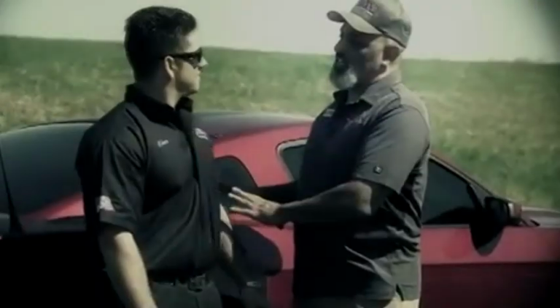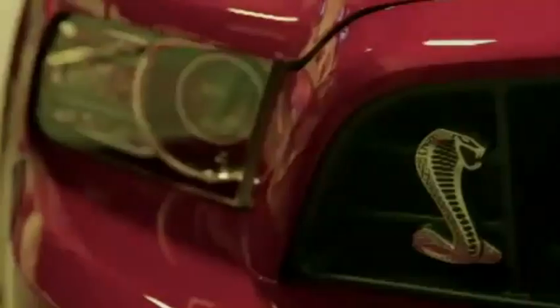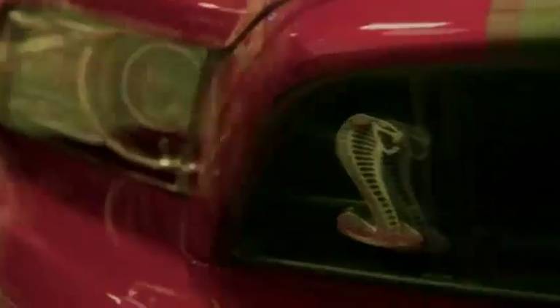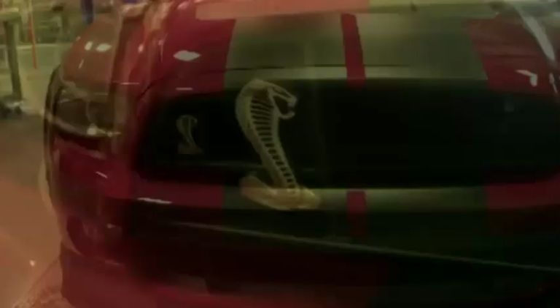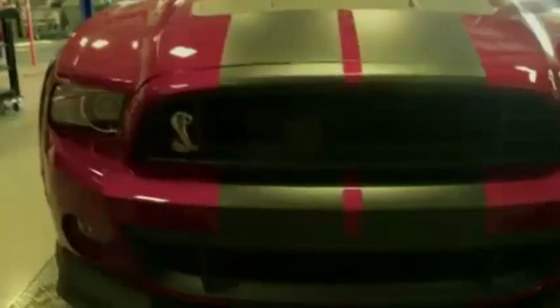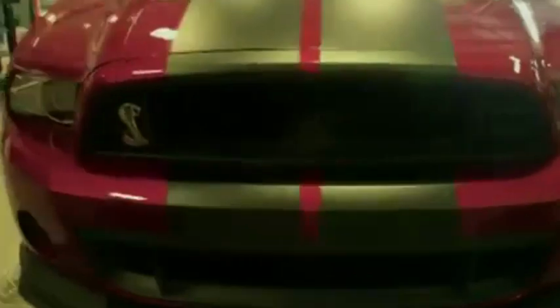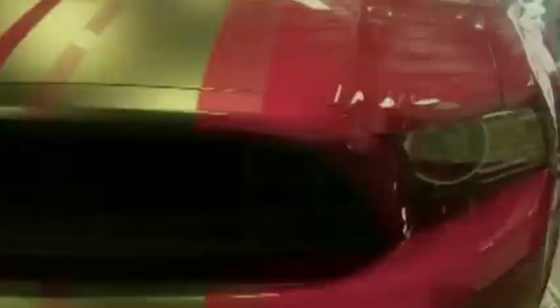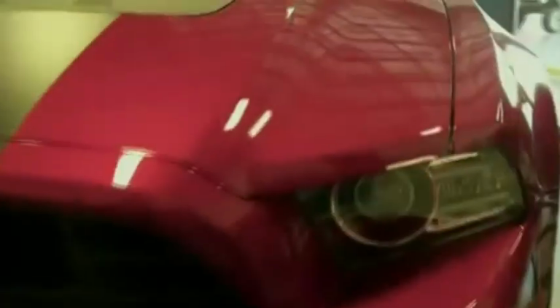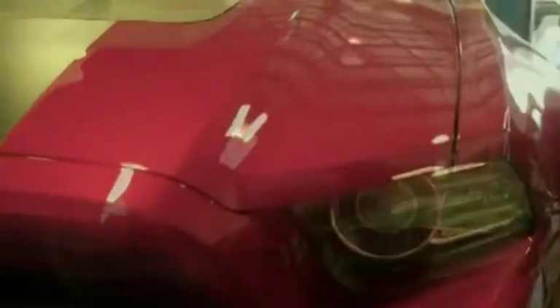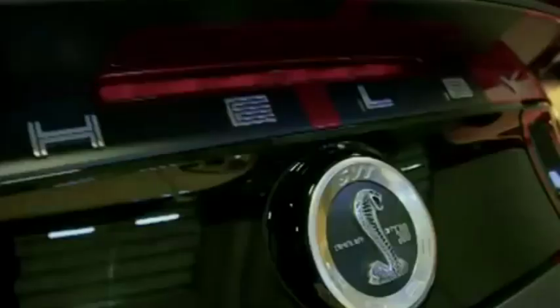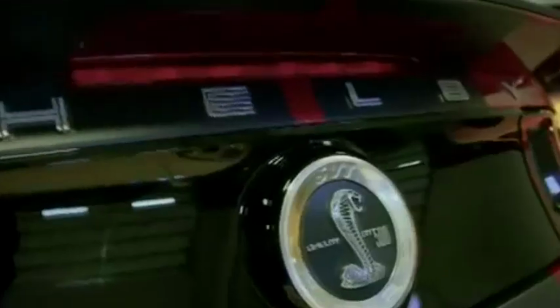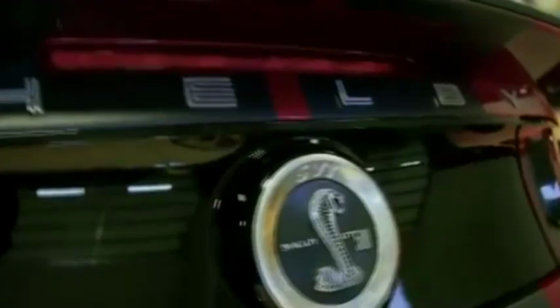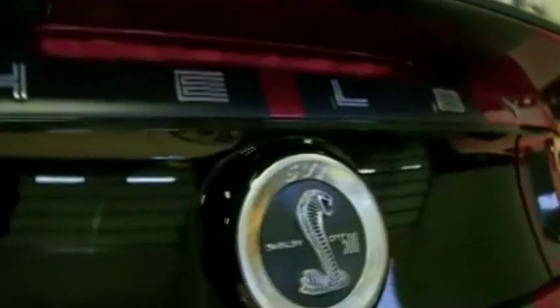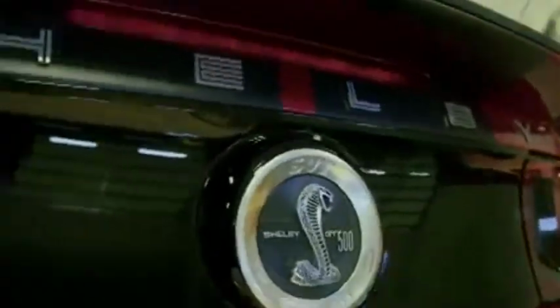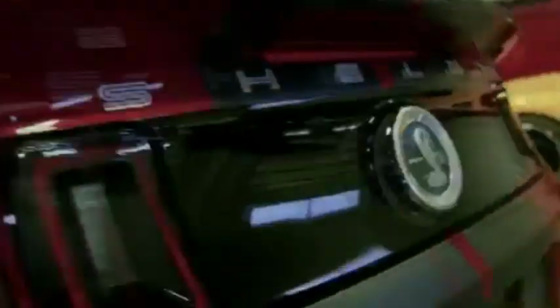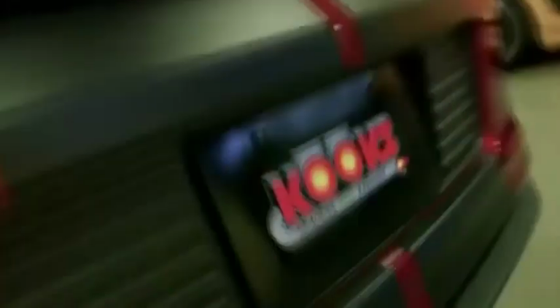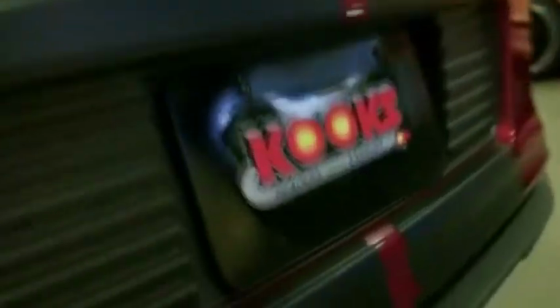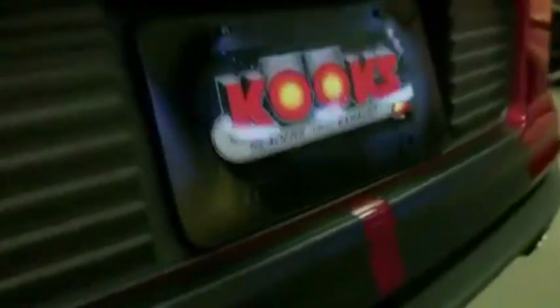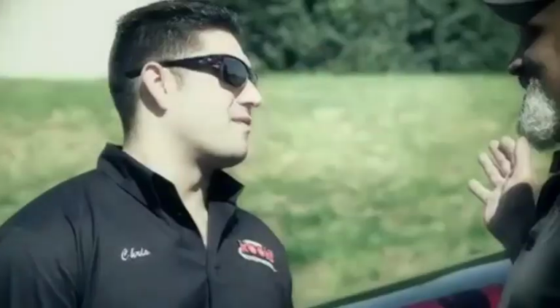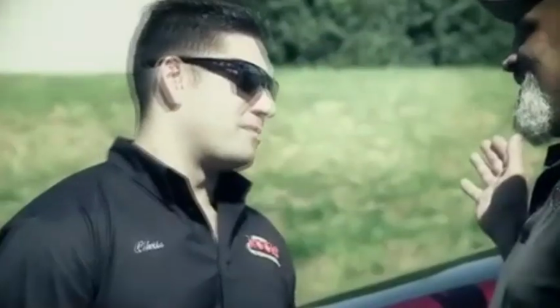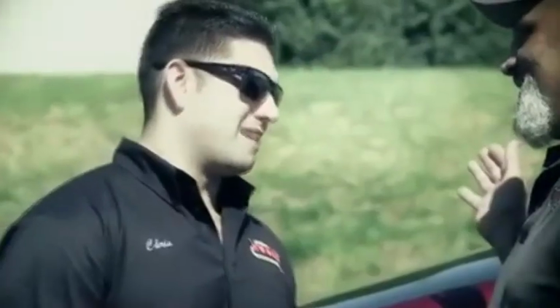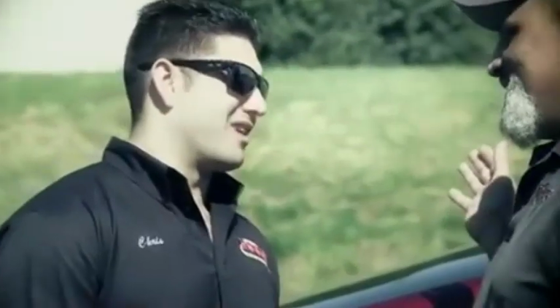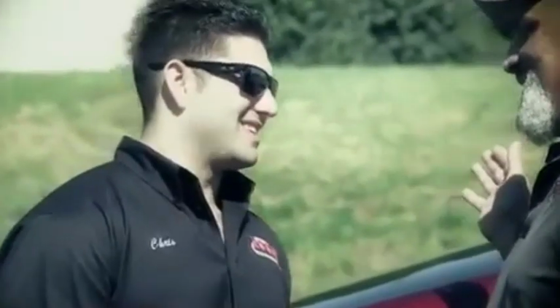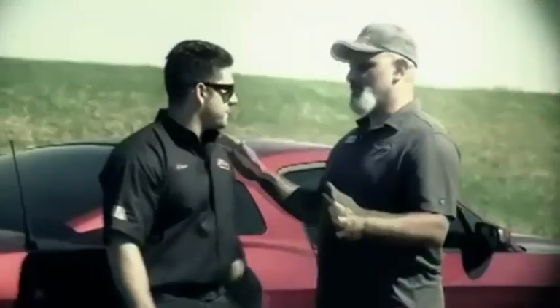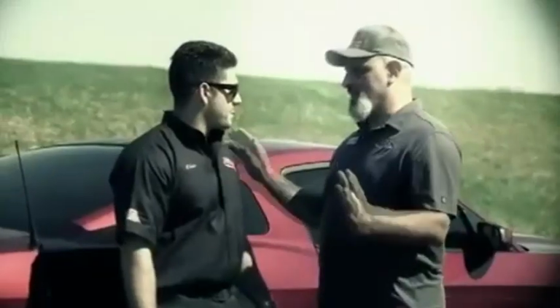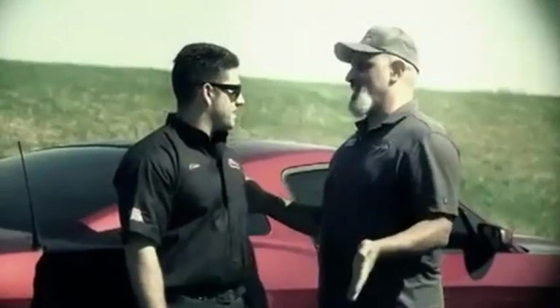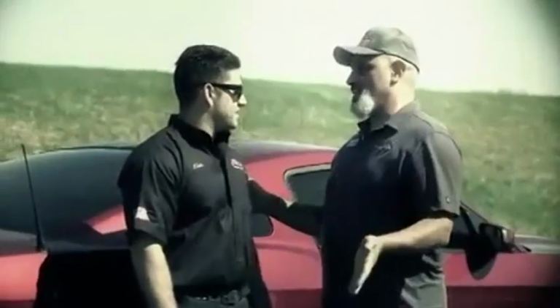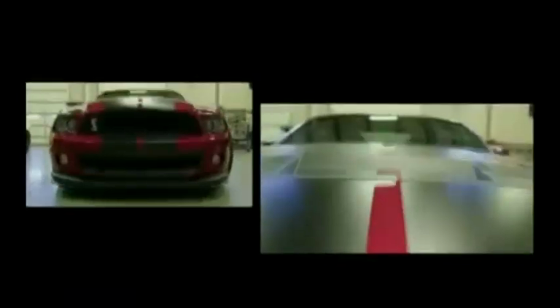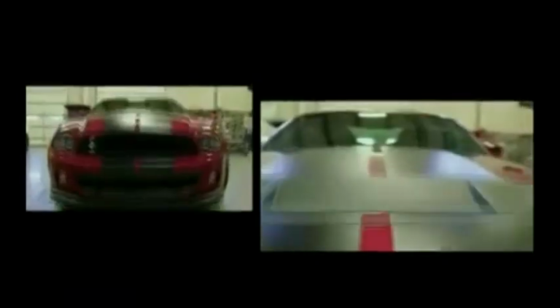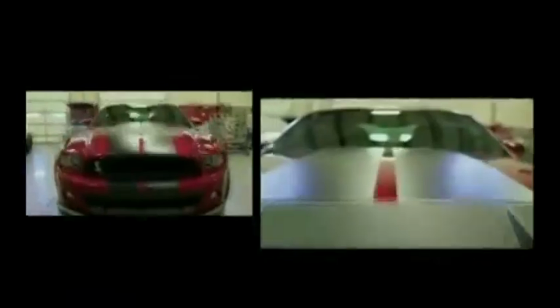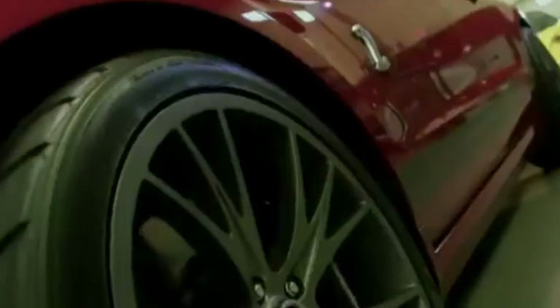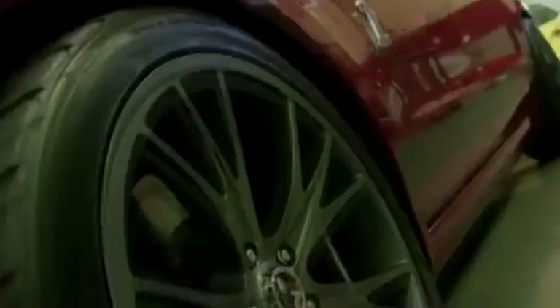2014 Cobra, right? SVT Shelby GT500. You're looking at Ford's bad boy — it's the mac daddy, the top of the line.